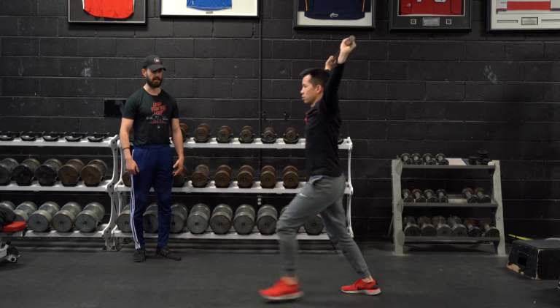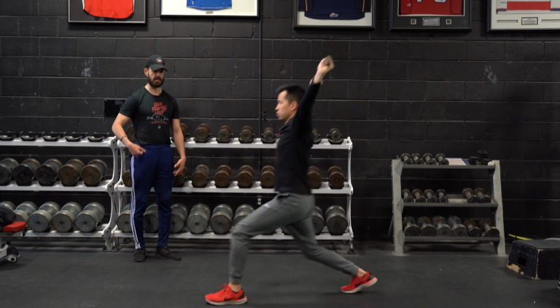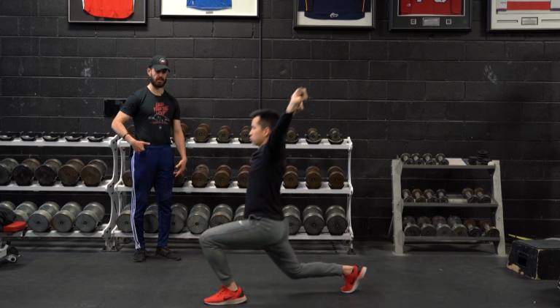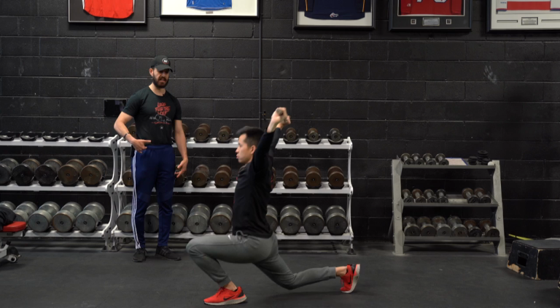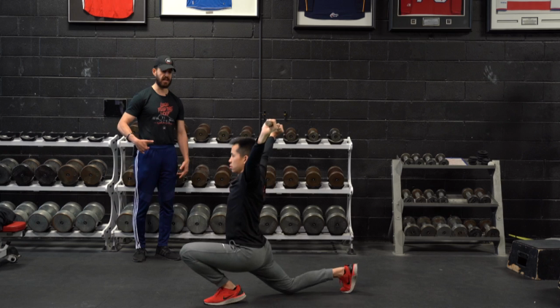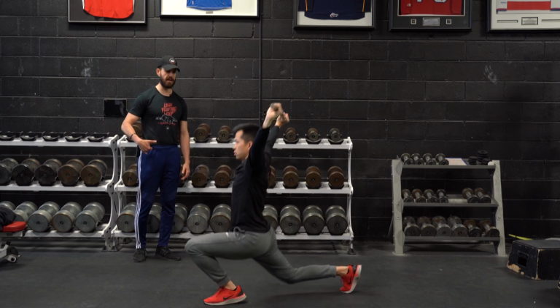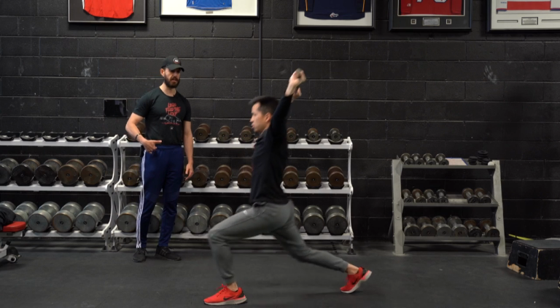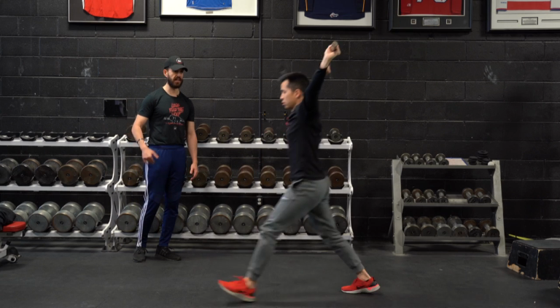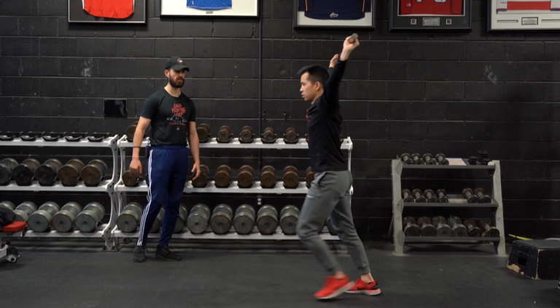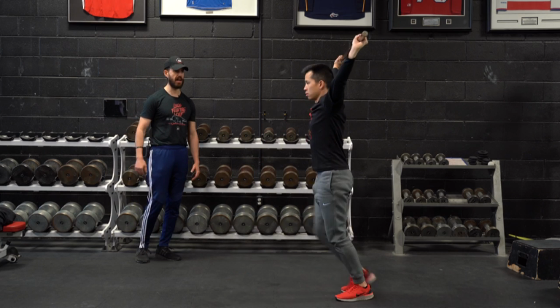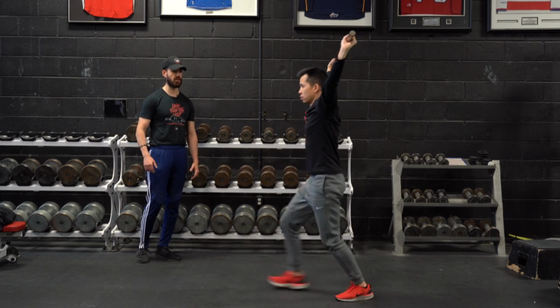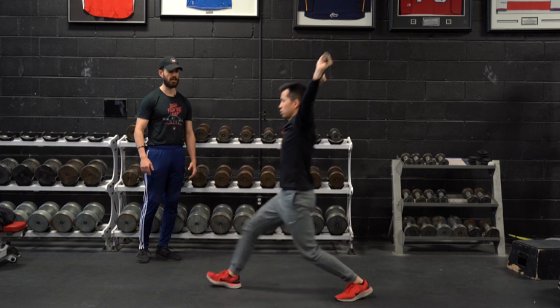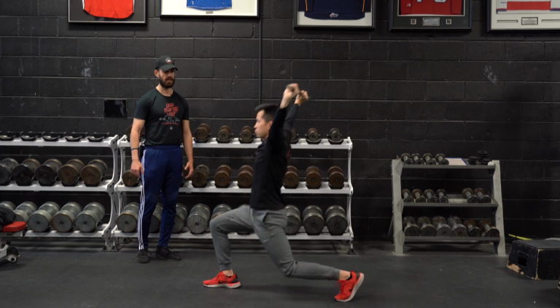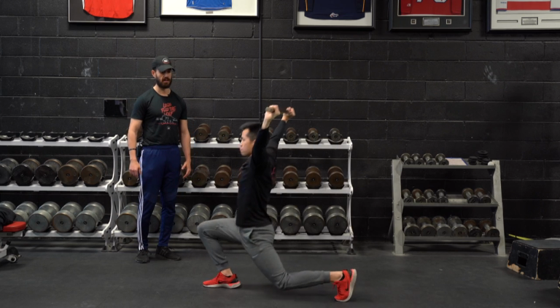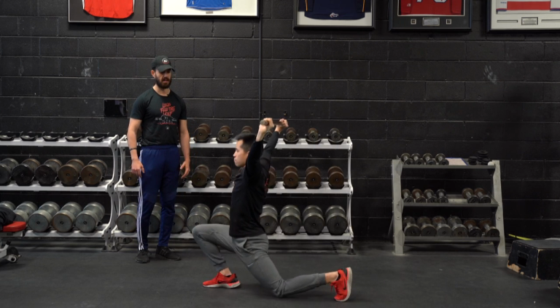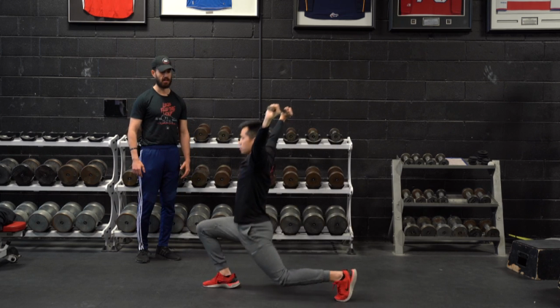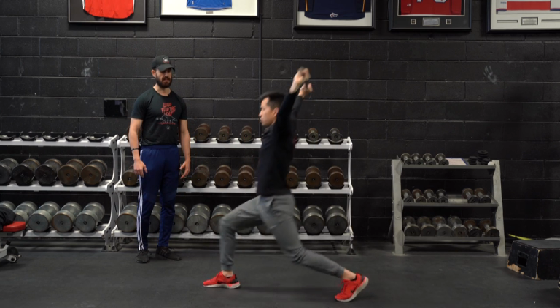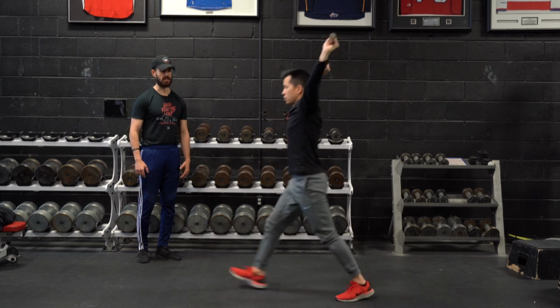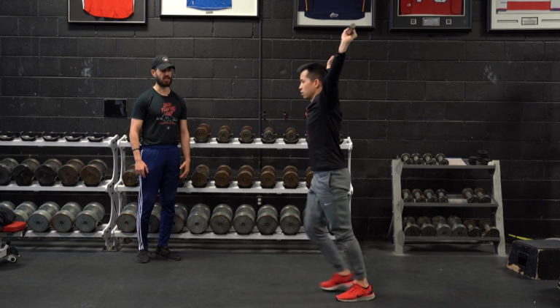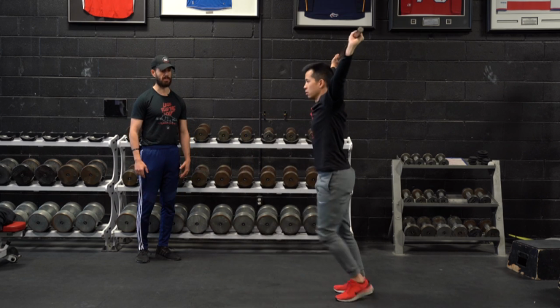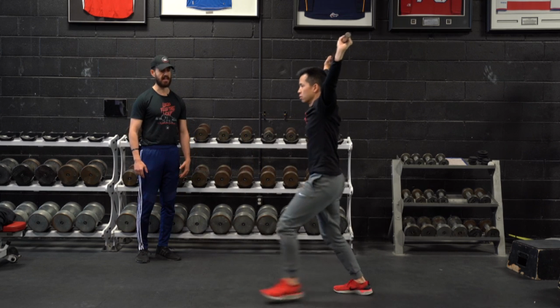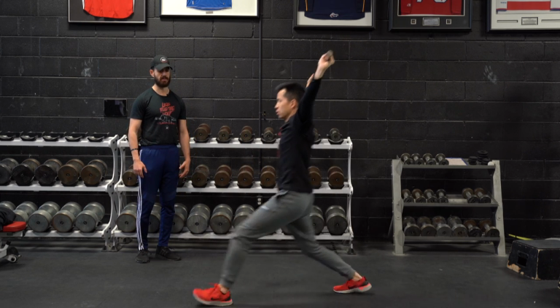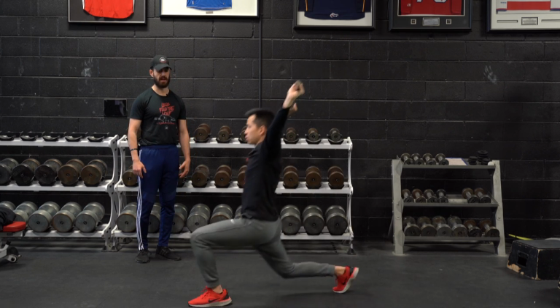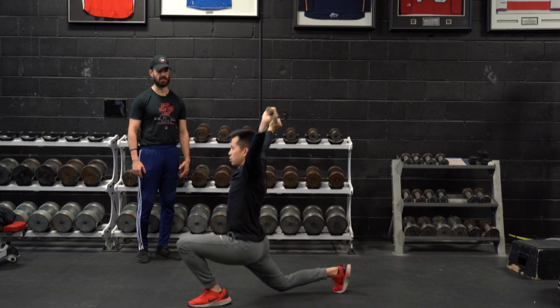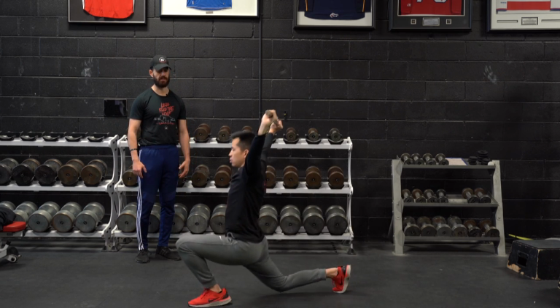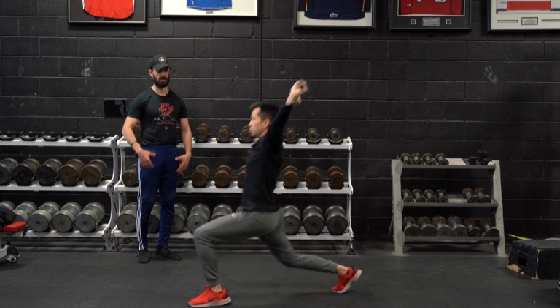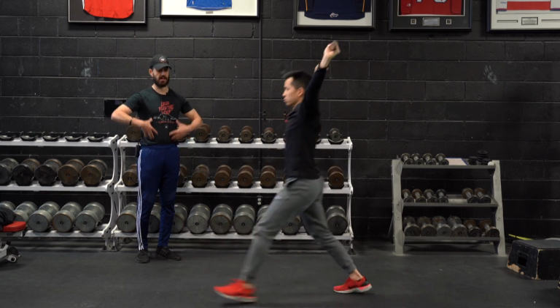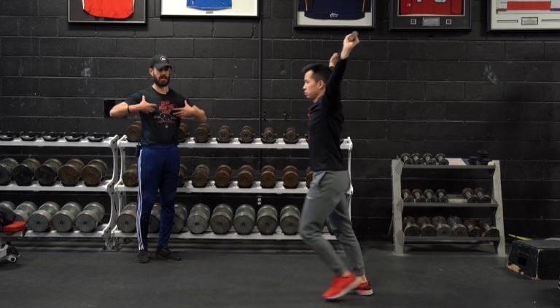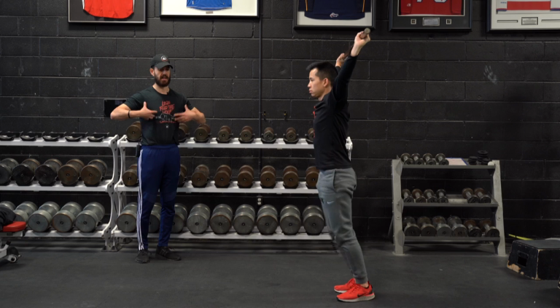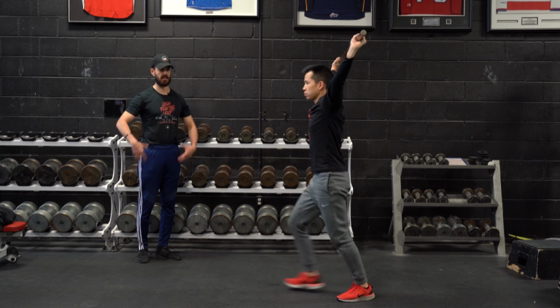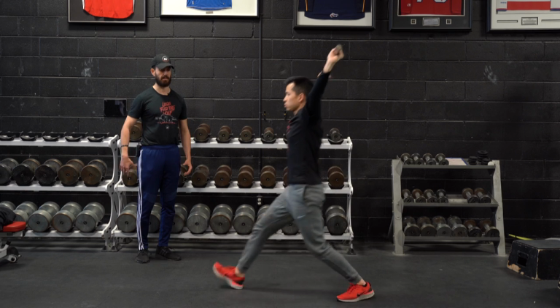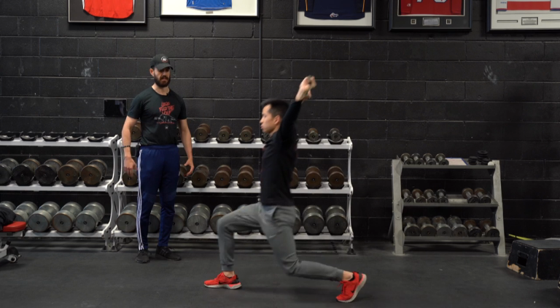He's still getting a dynamic hip flexor stretch, but he's teaching his body how to react to the floor while stabilizing the upper body.